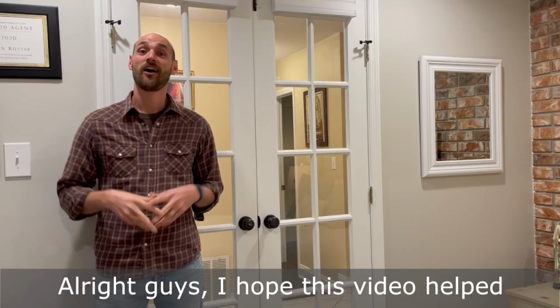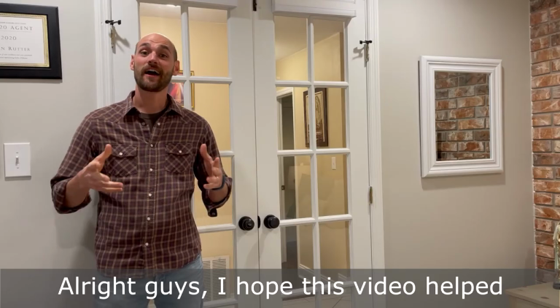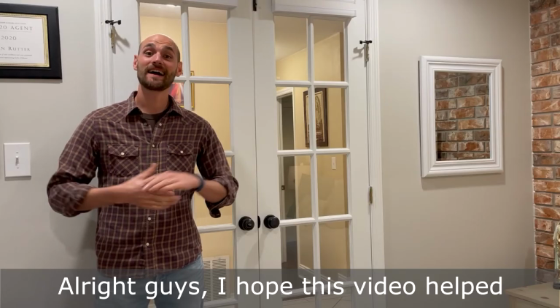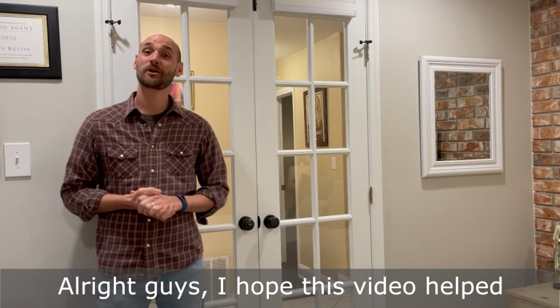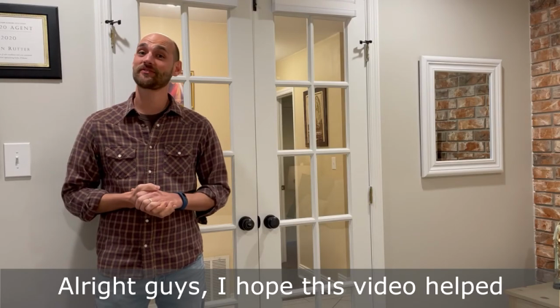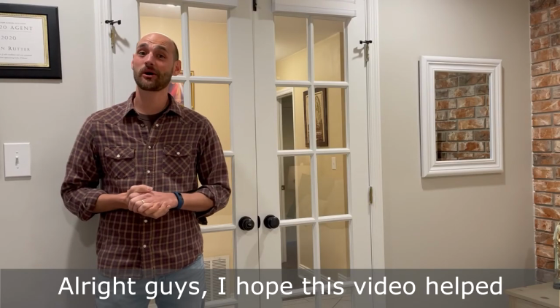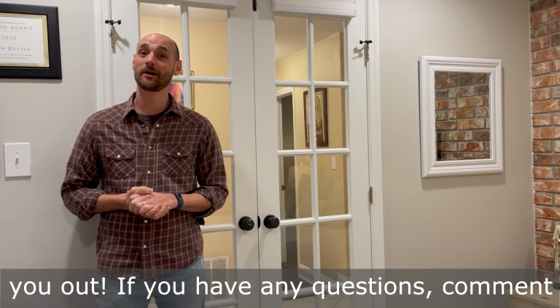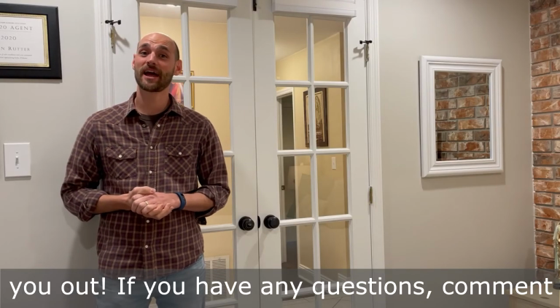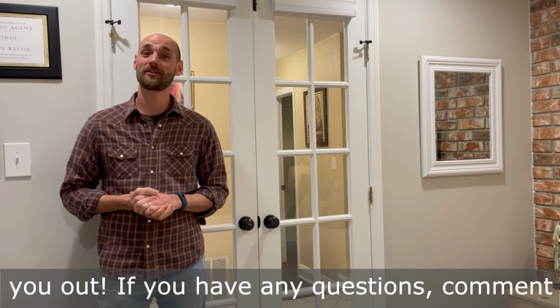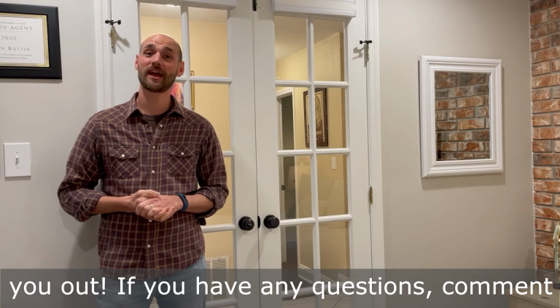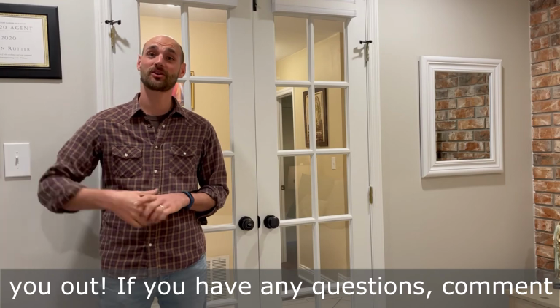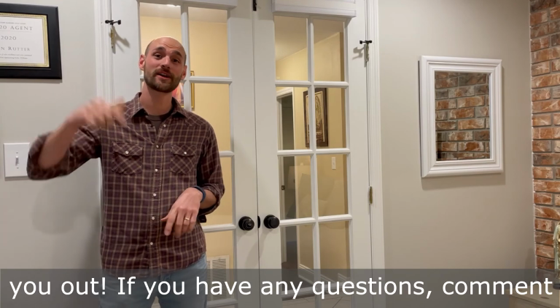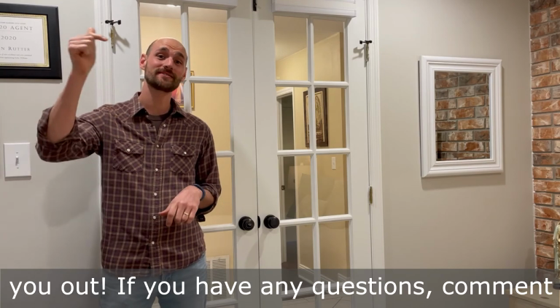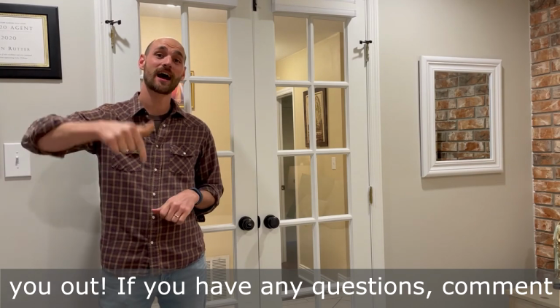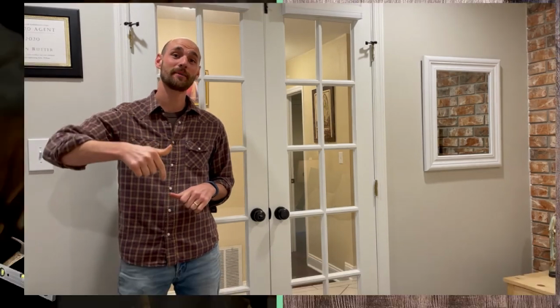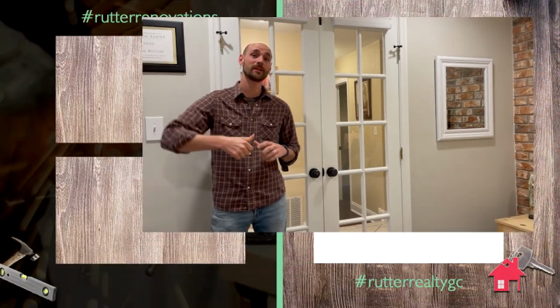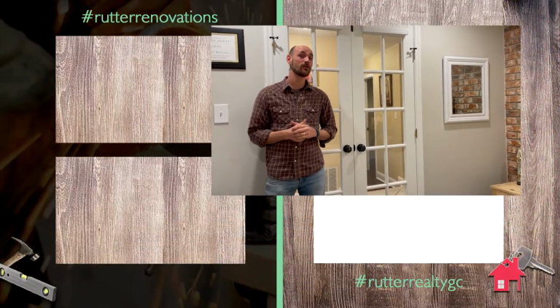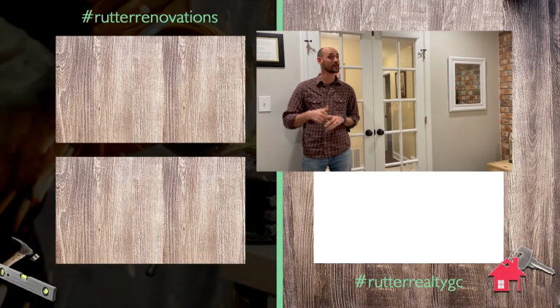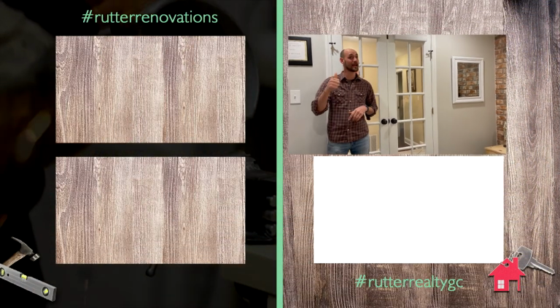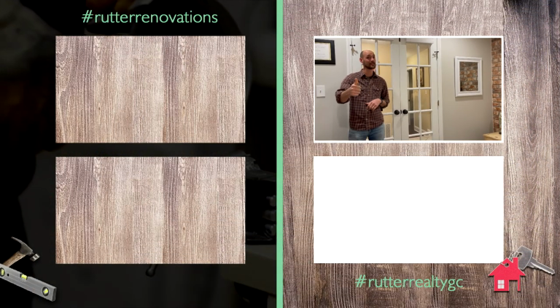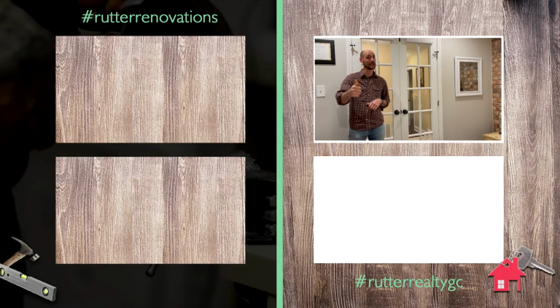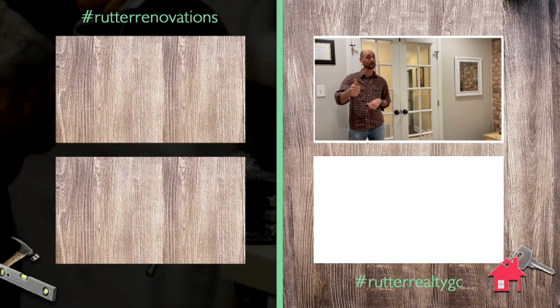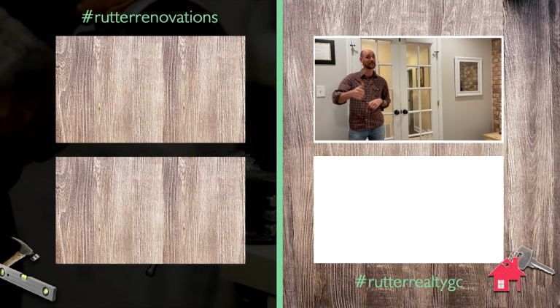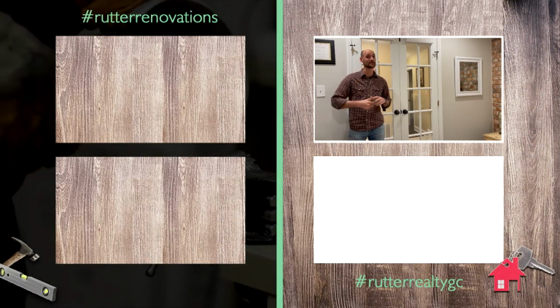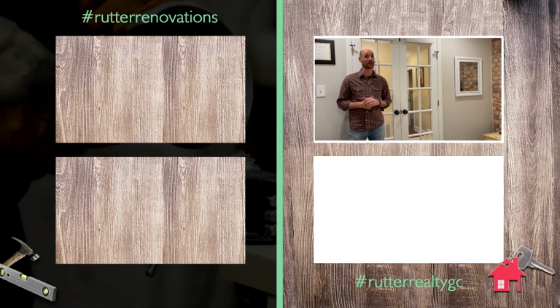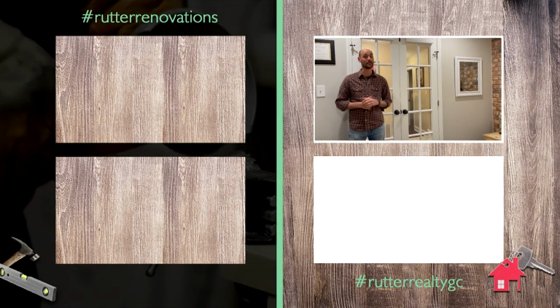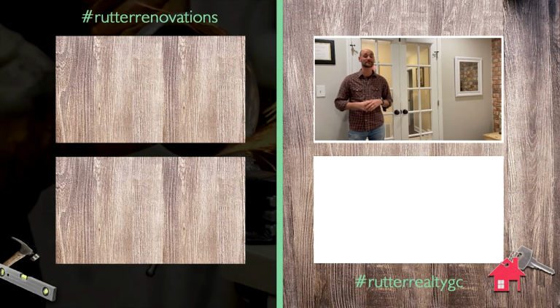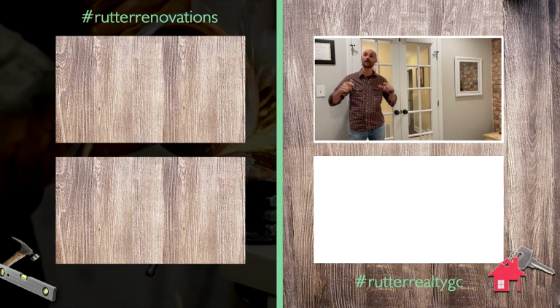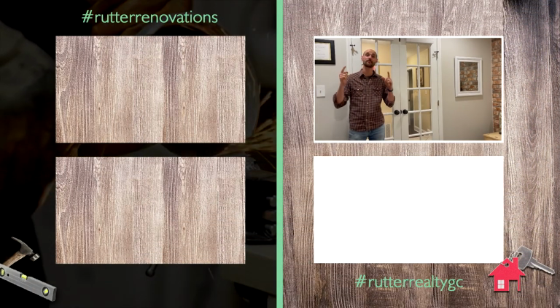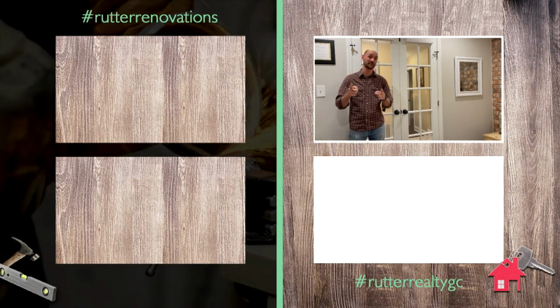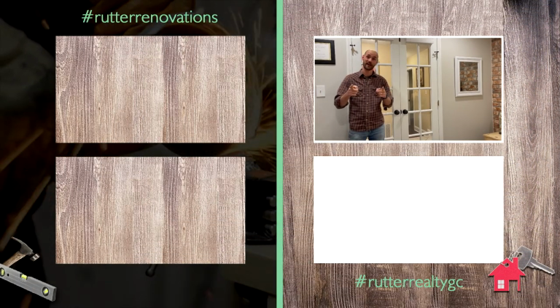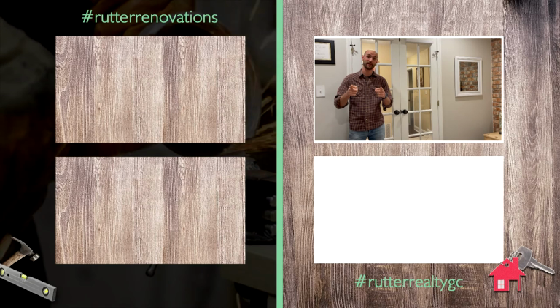Alright guys, I hope this video helped you out. If you have any questions, comment below. If you like it, like it, please subscribe, and as always, peace and God bless.